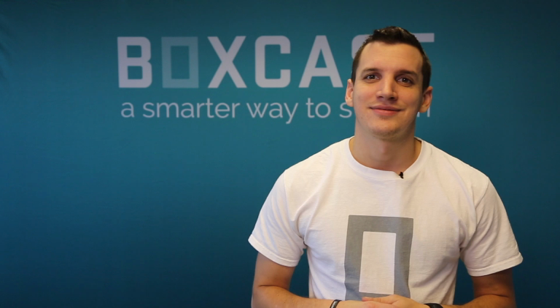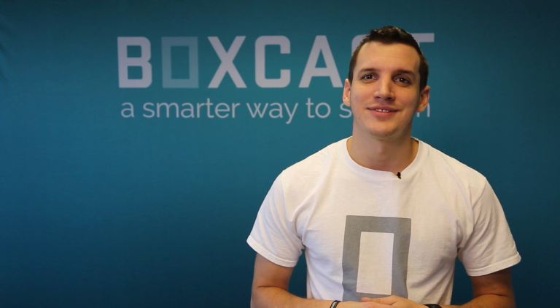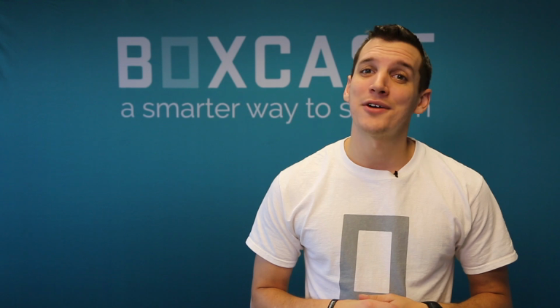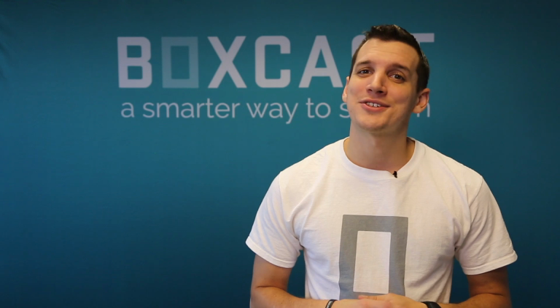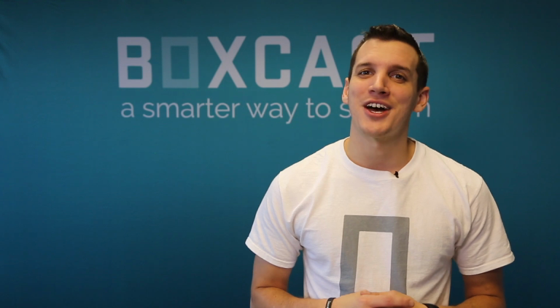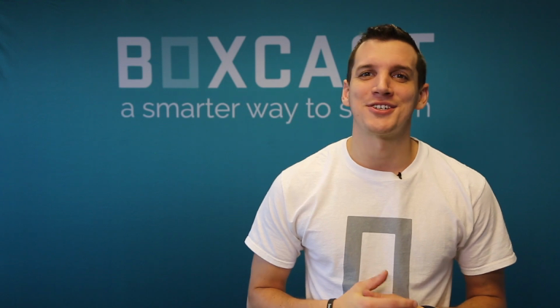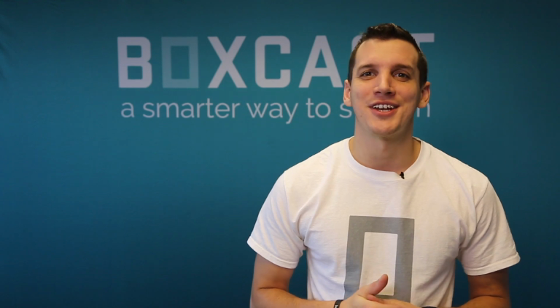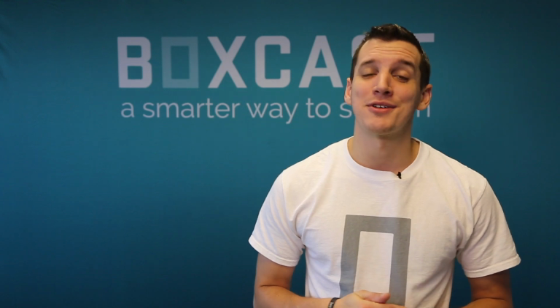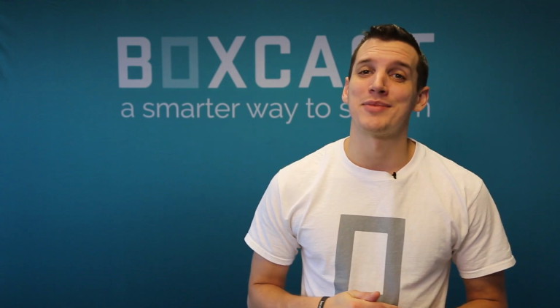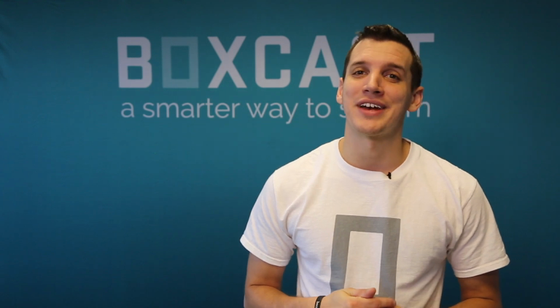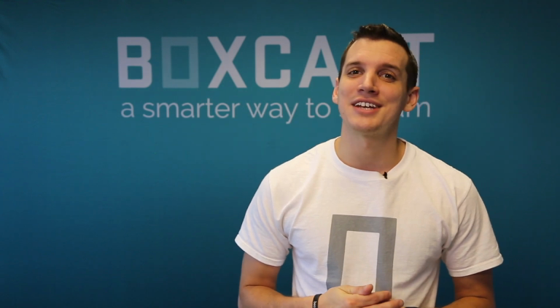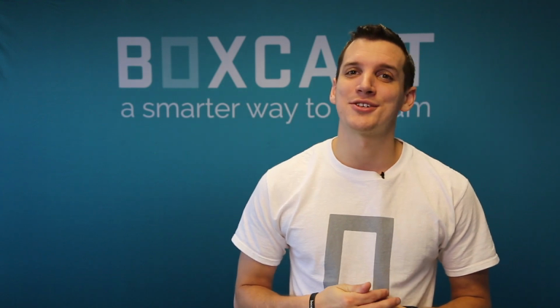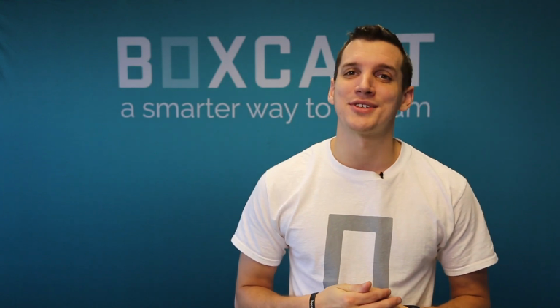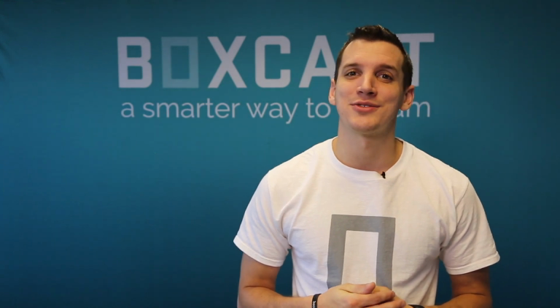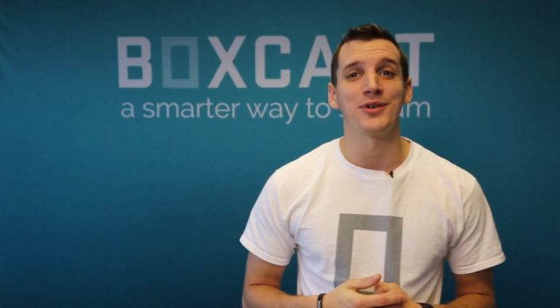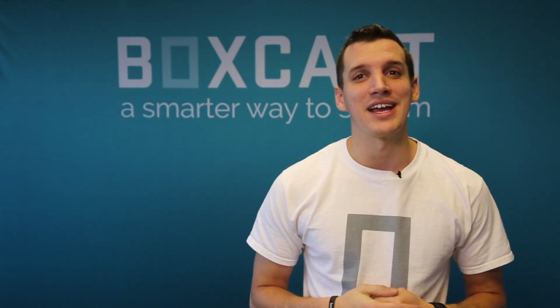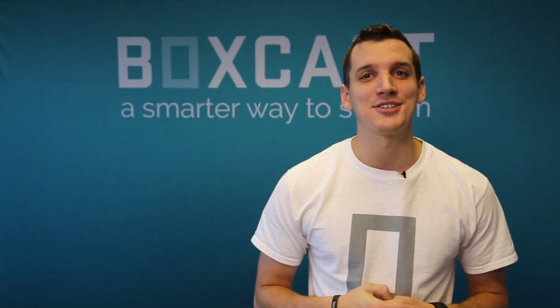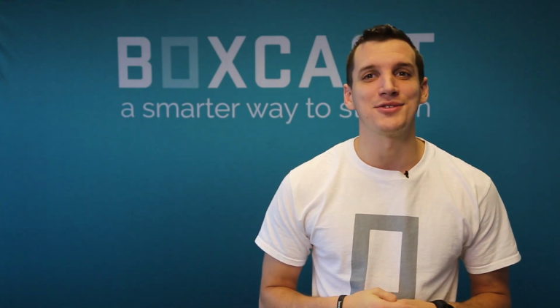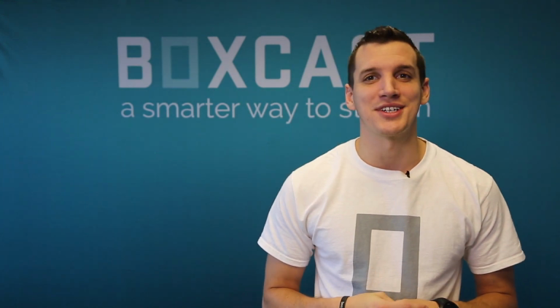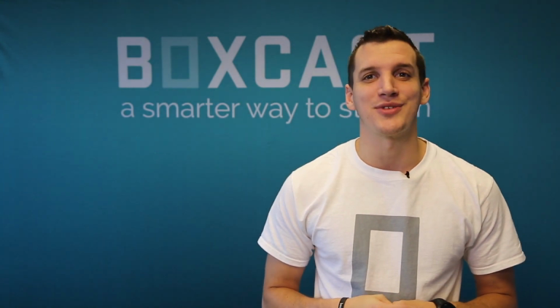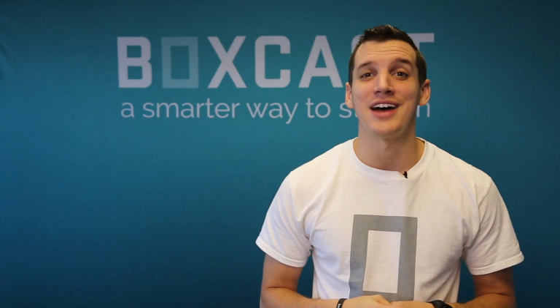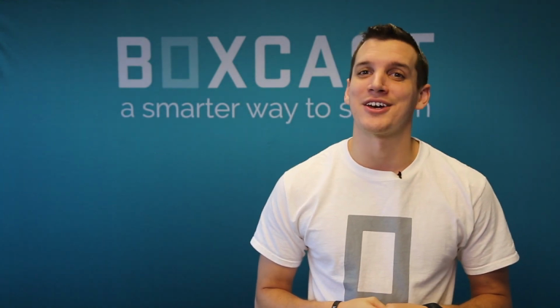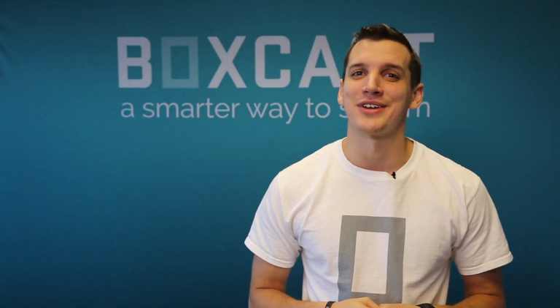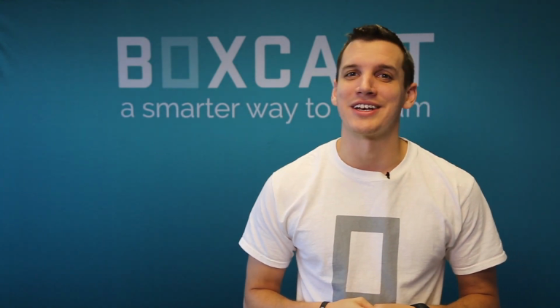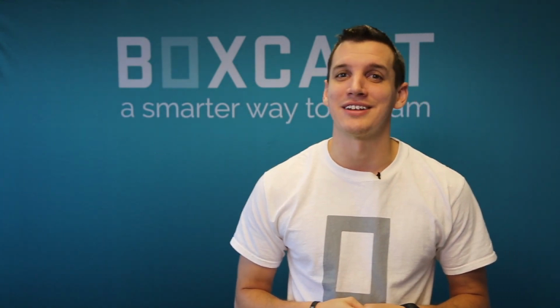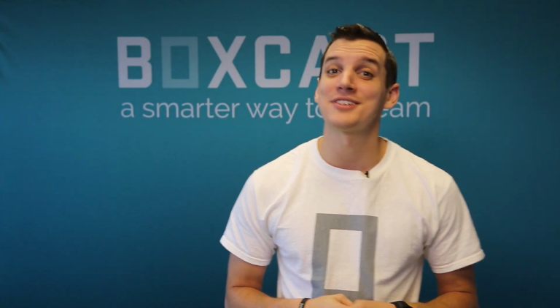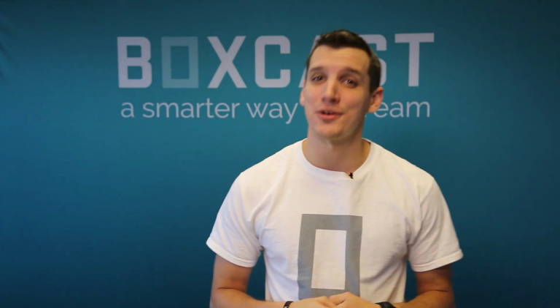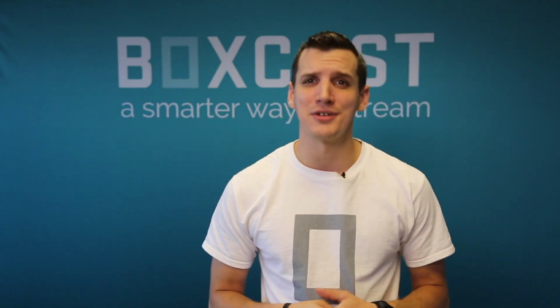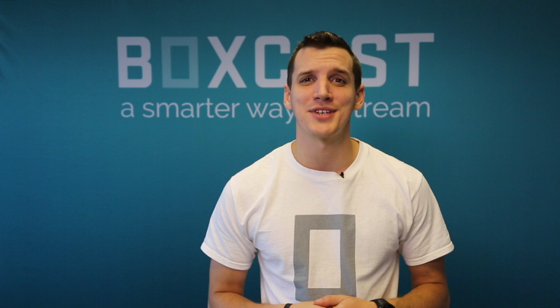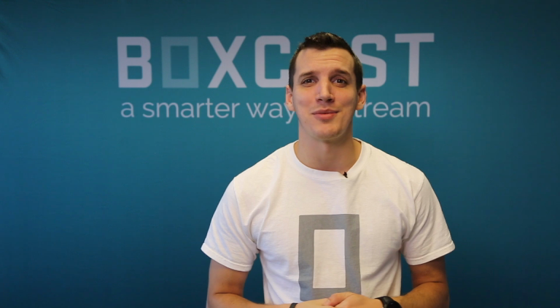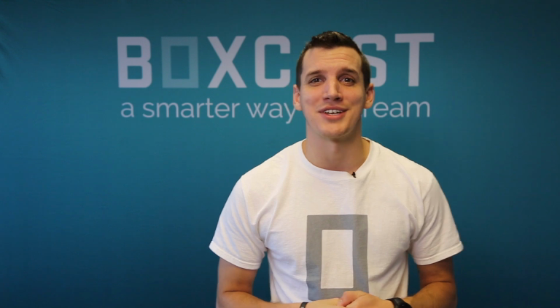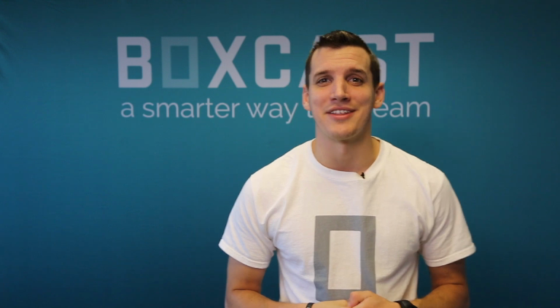Yo, it's Josh and today we're comparing H.264 and H.265 encoding. Let's start with a little skit we put together.